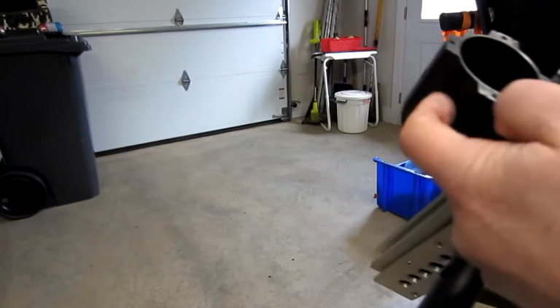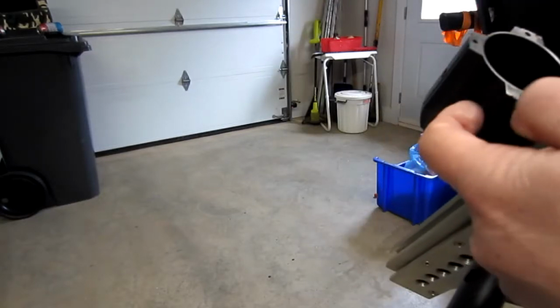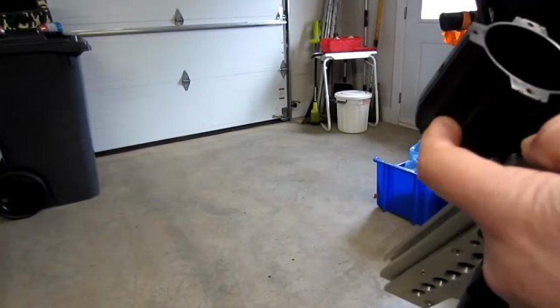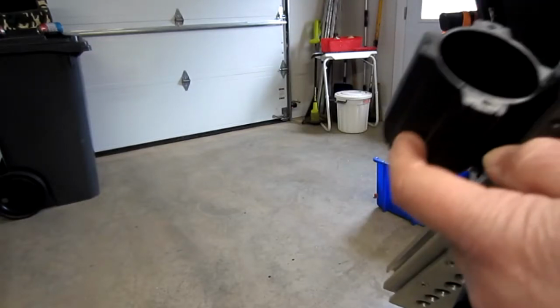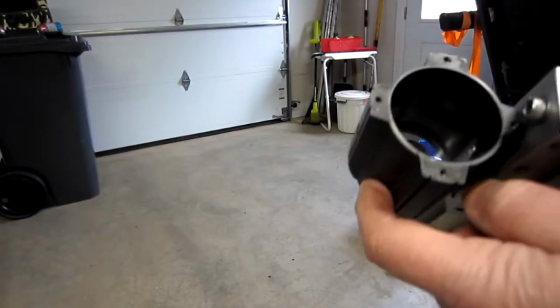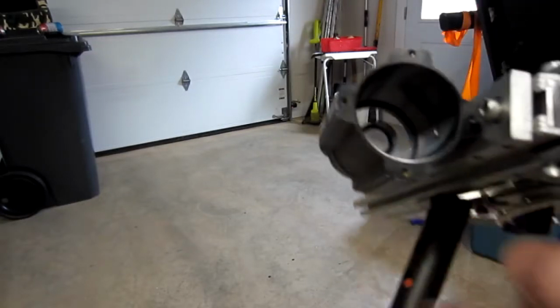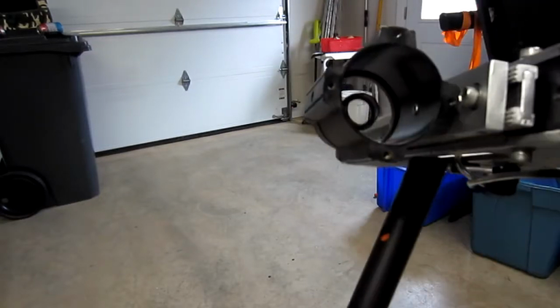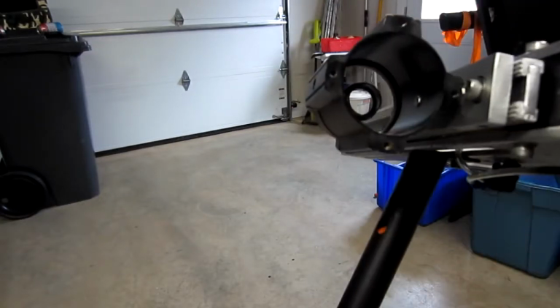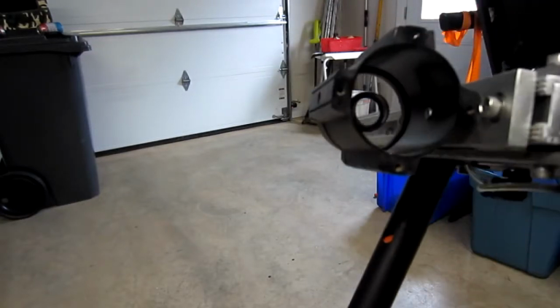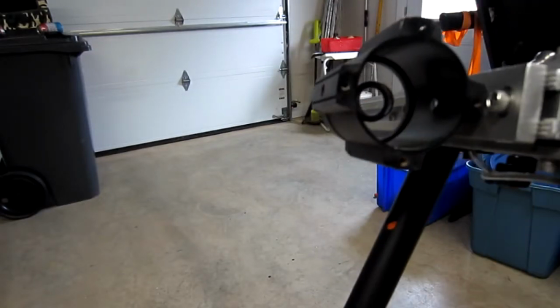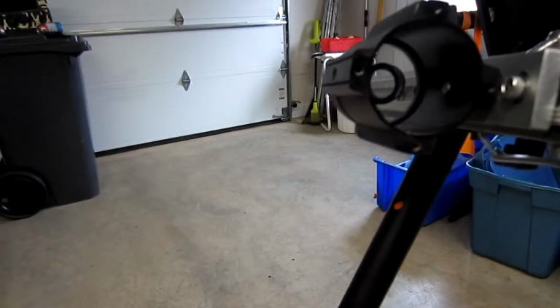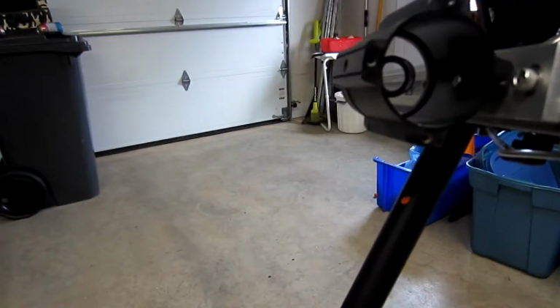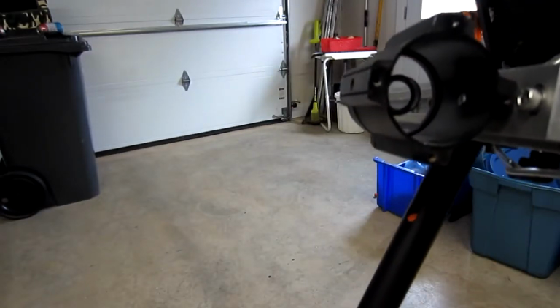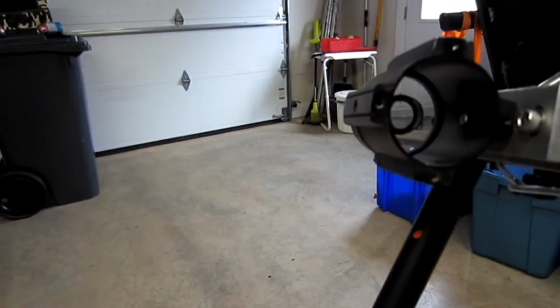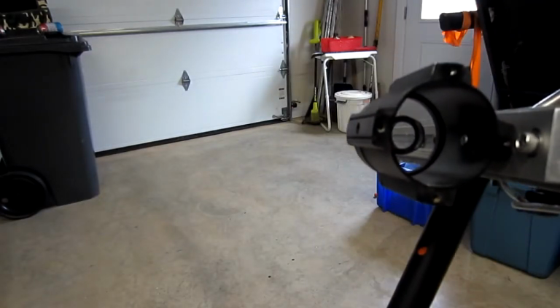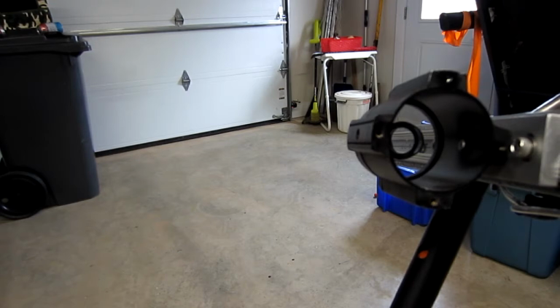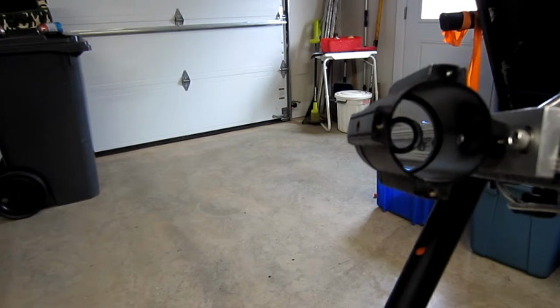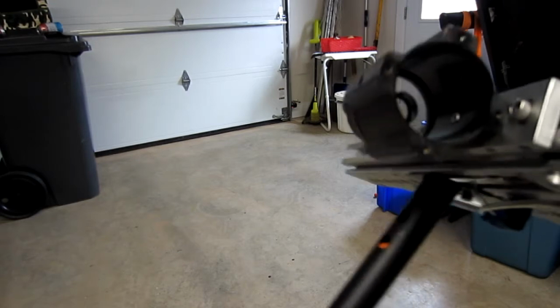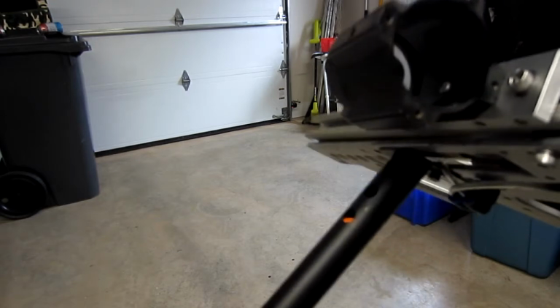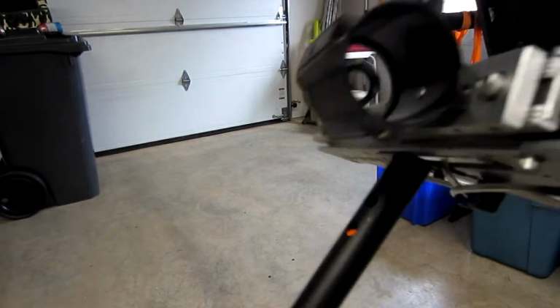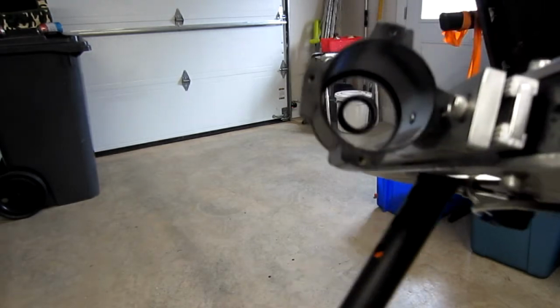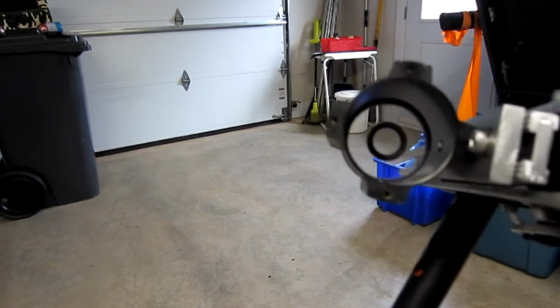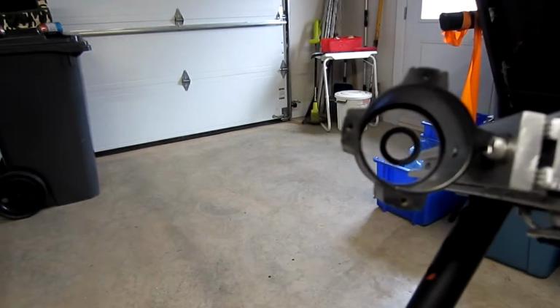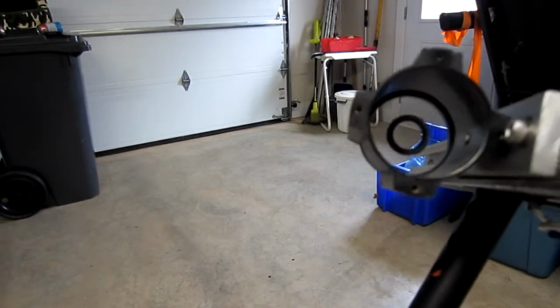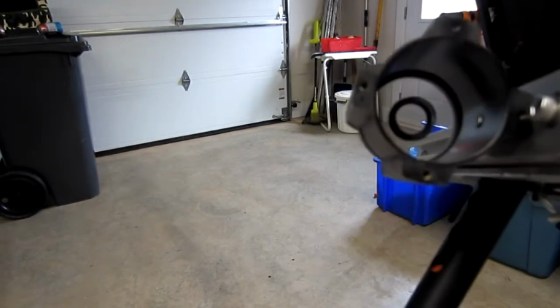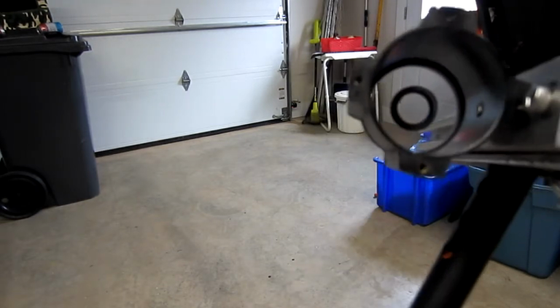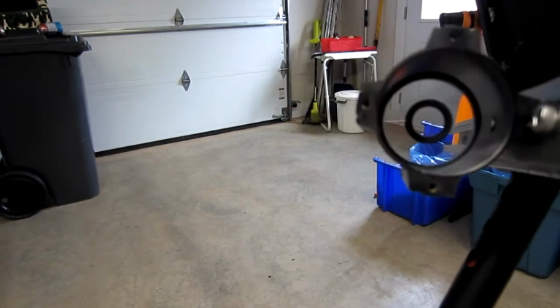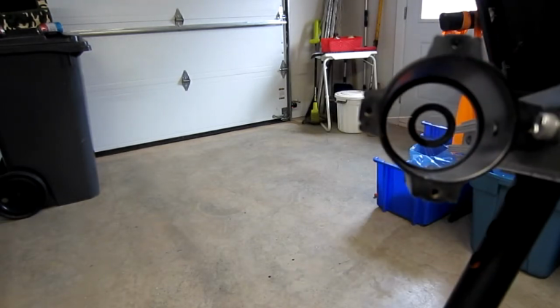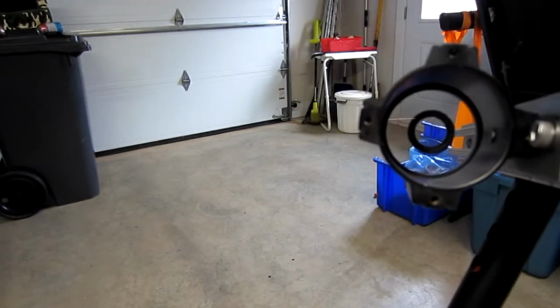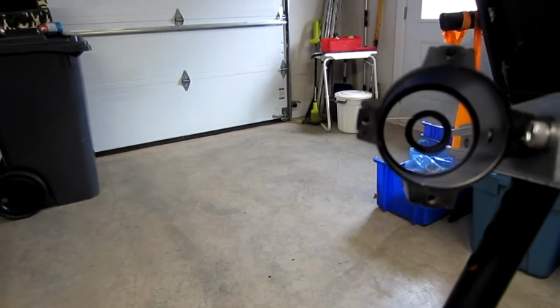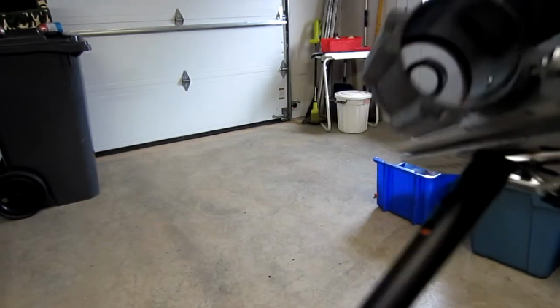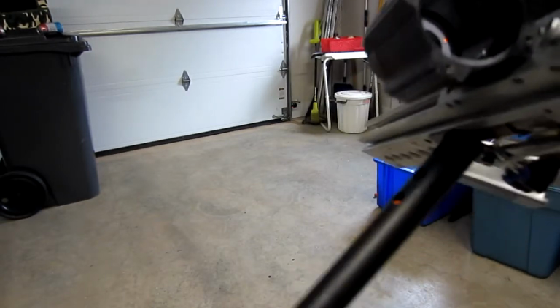This sight is not a sight. It's actually a cover off a security camera. It's just a ring and a piece of glass.